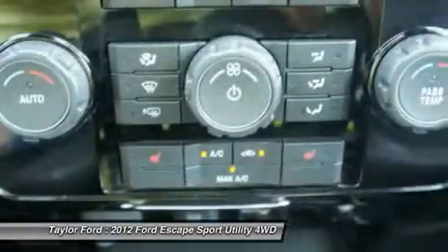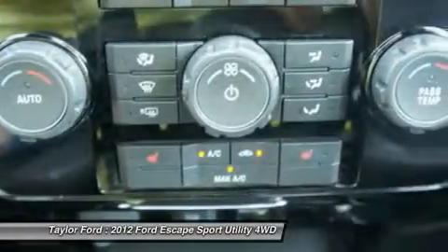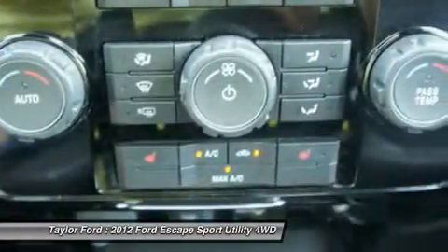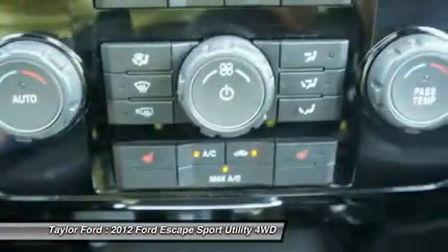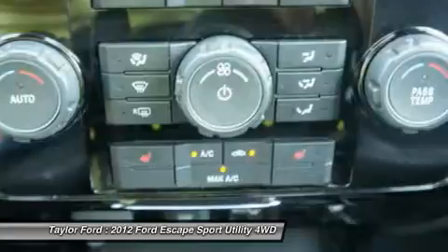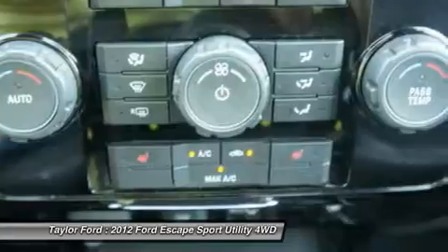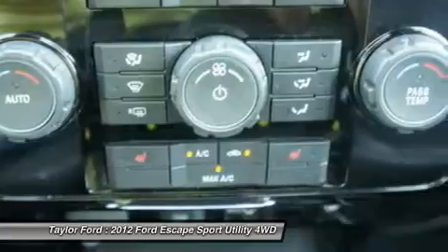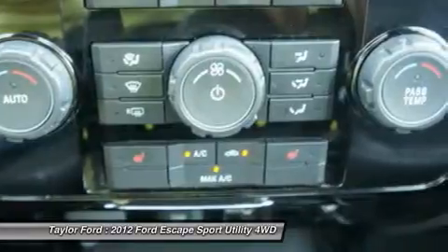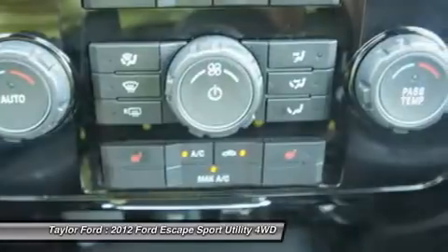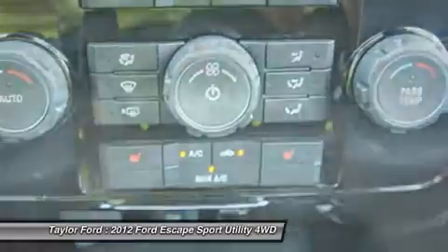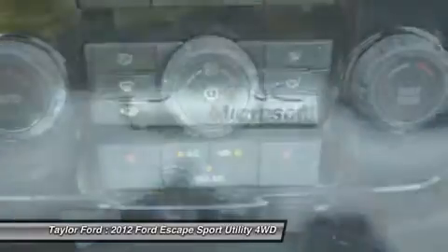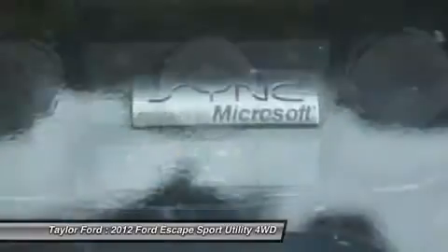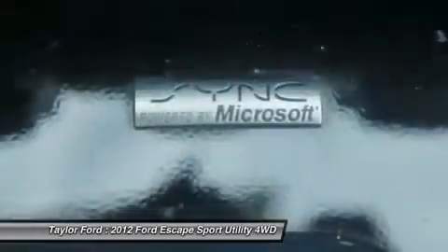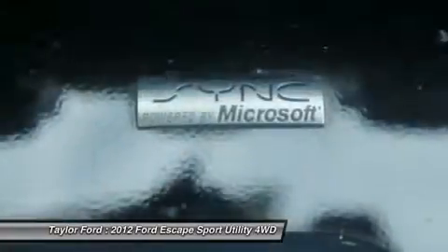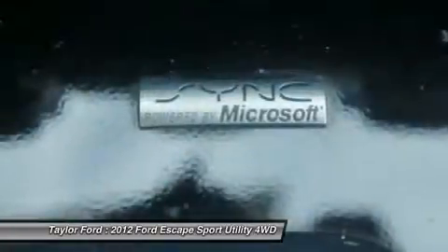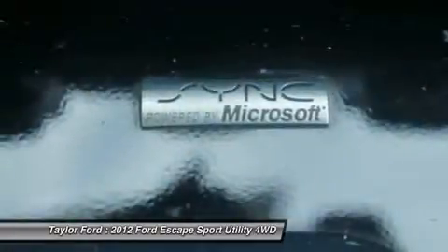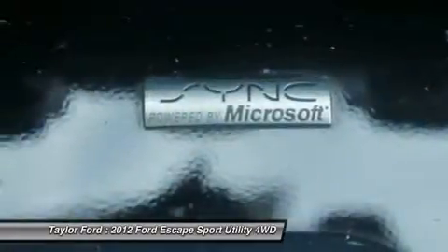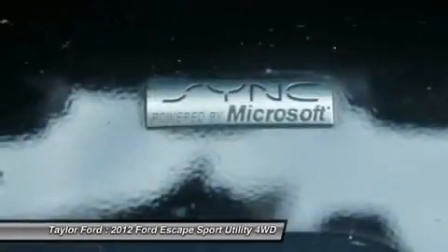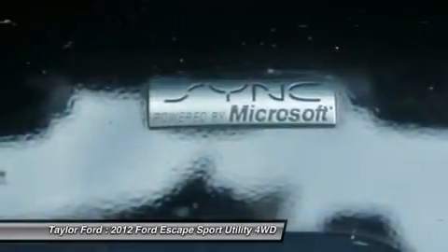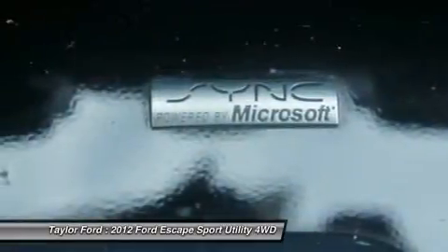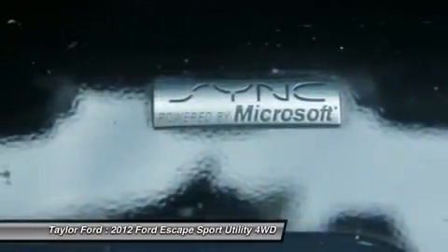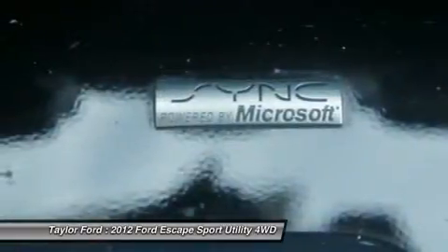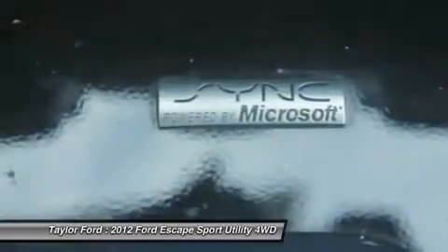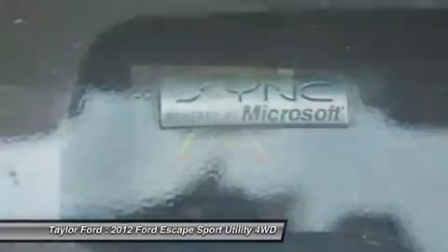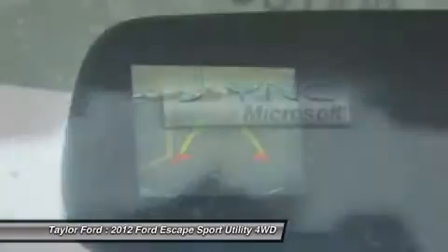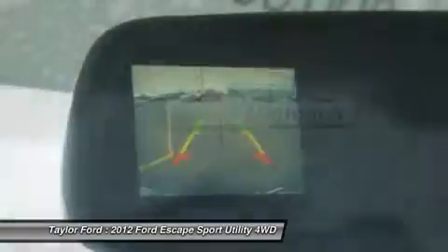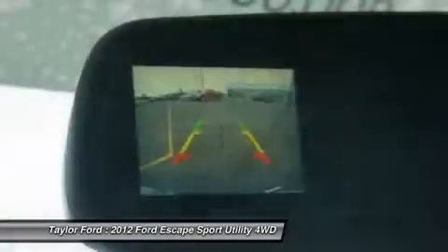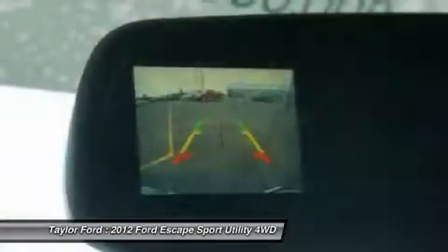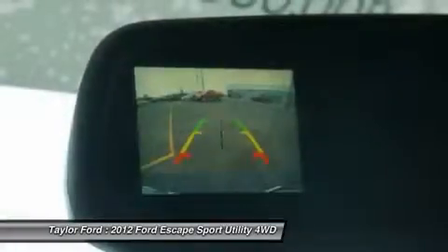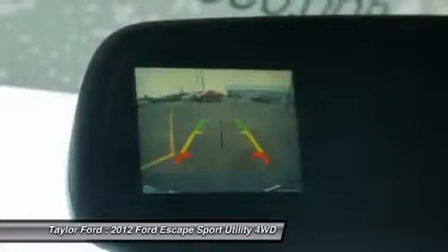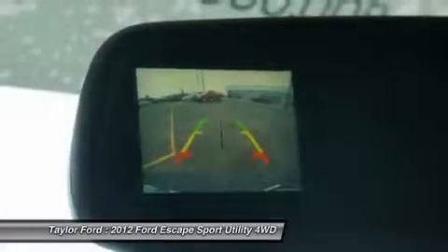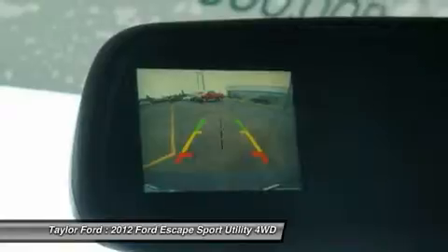Airbags, dual airbags, alloy wheels, Homelink garage door opener, power steering.